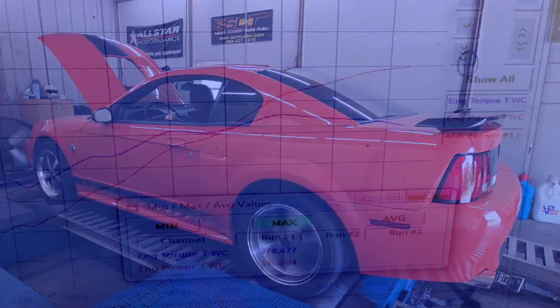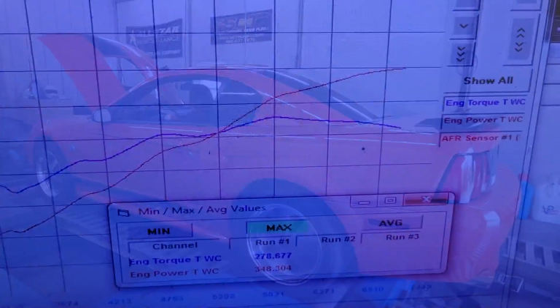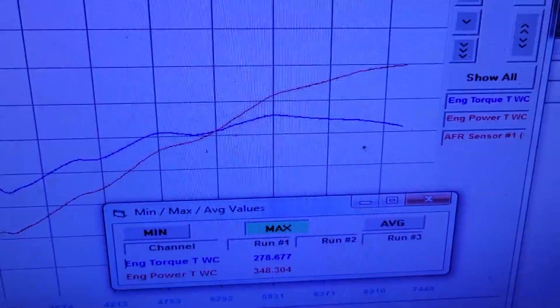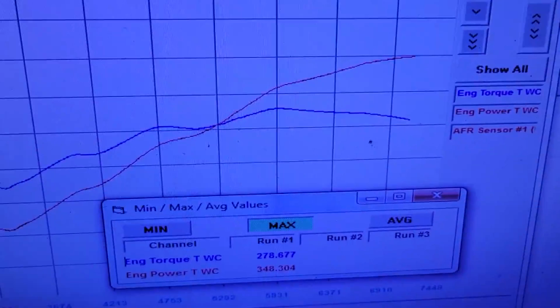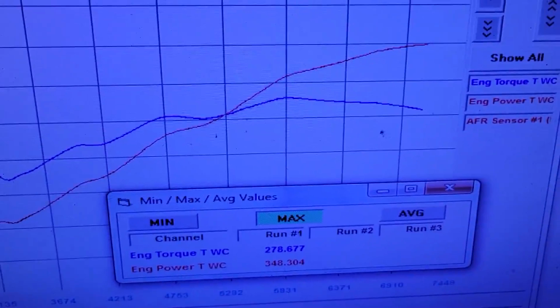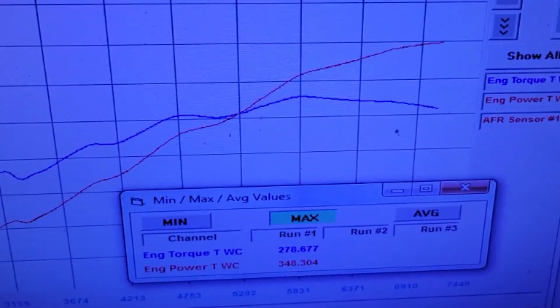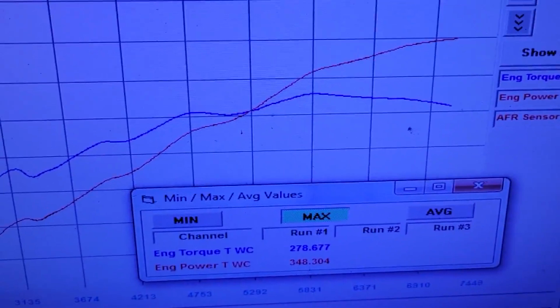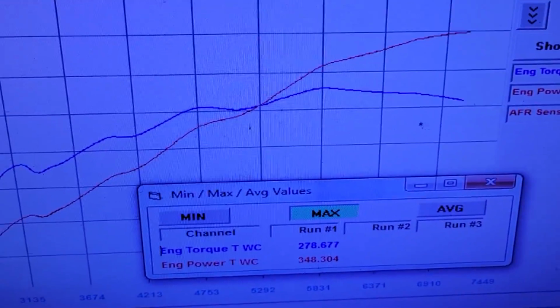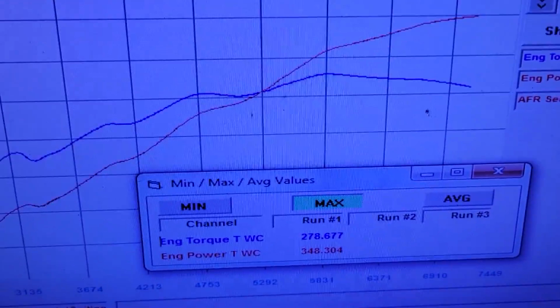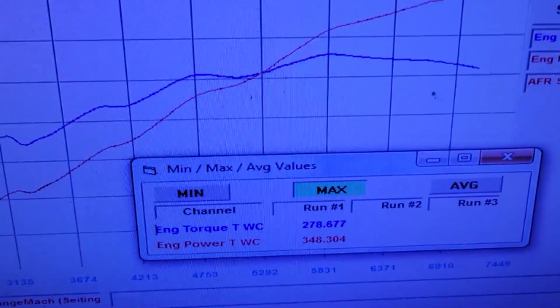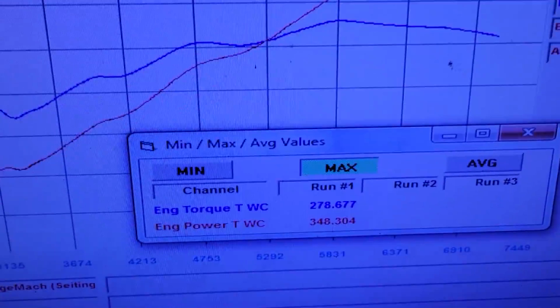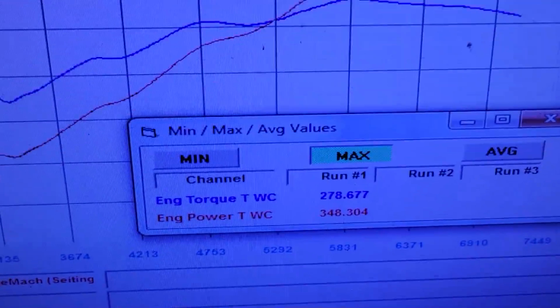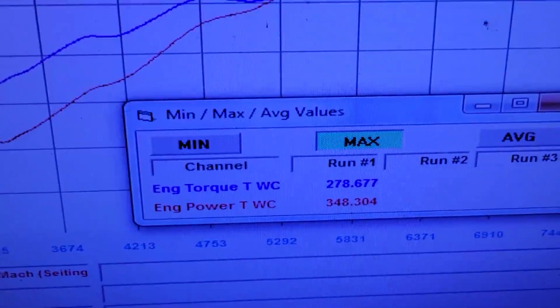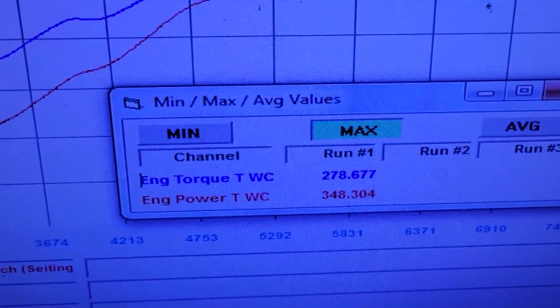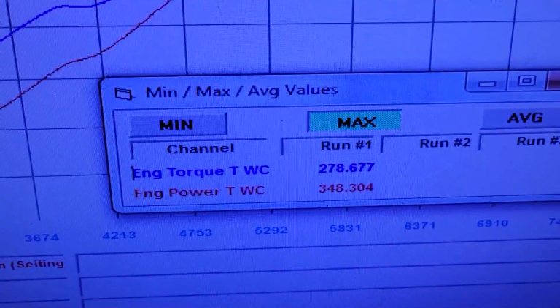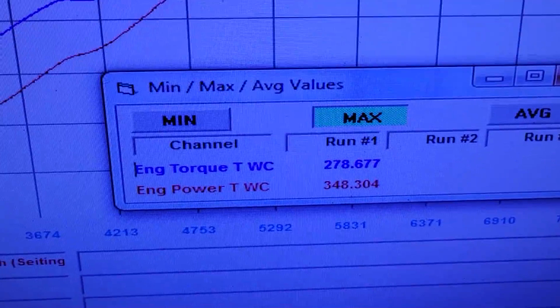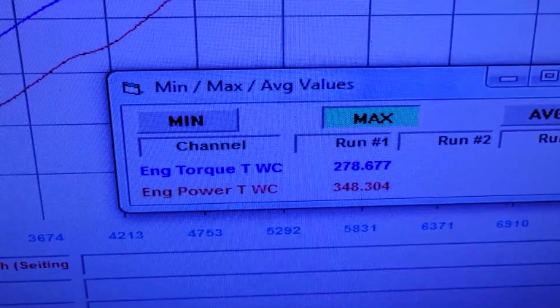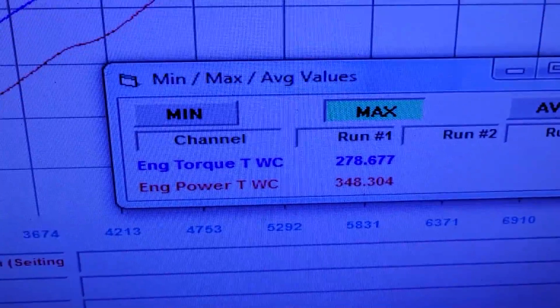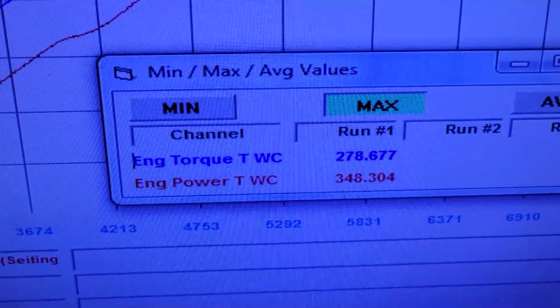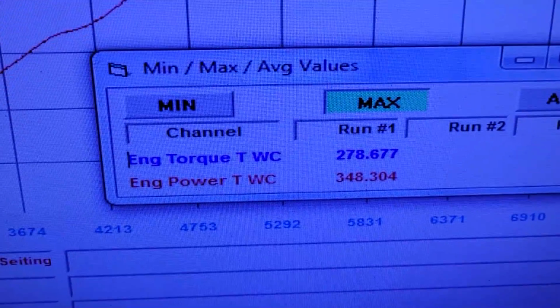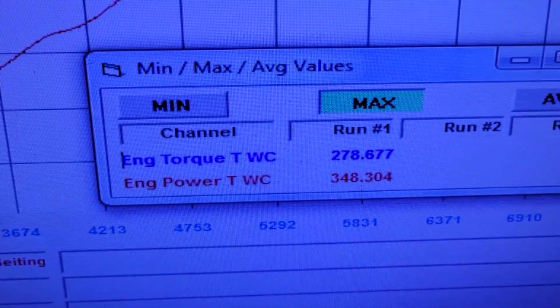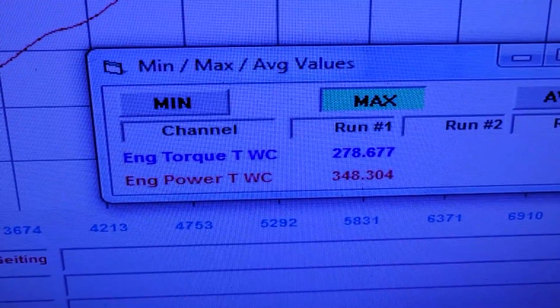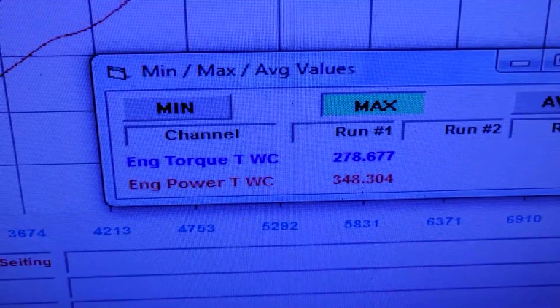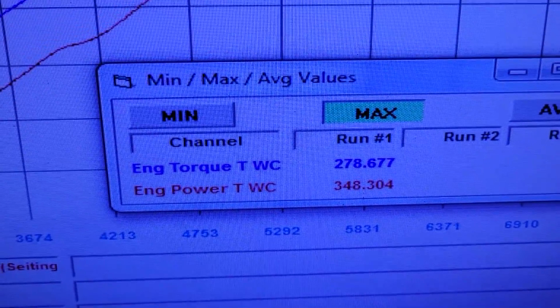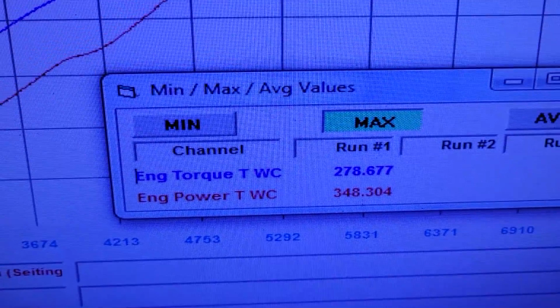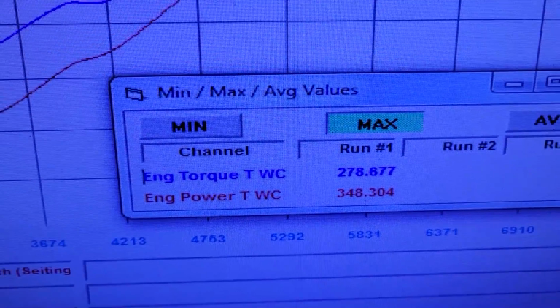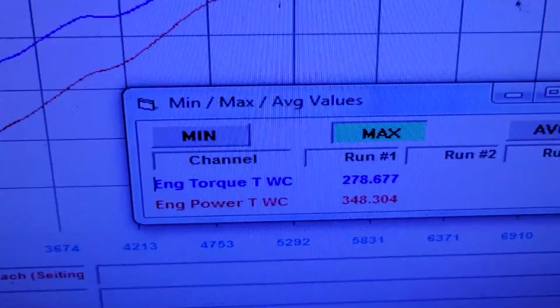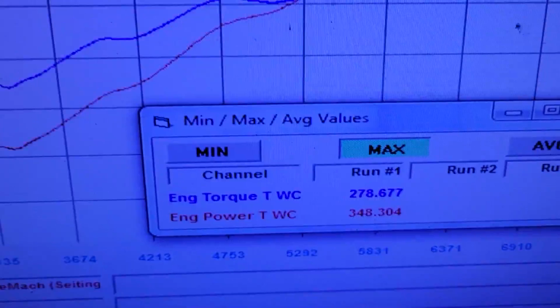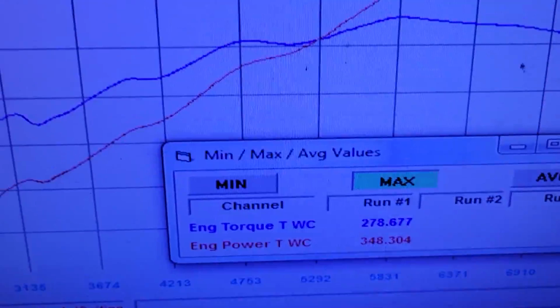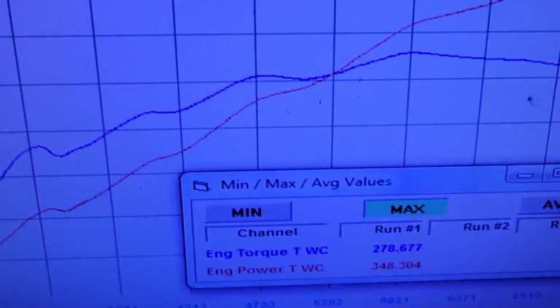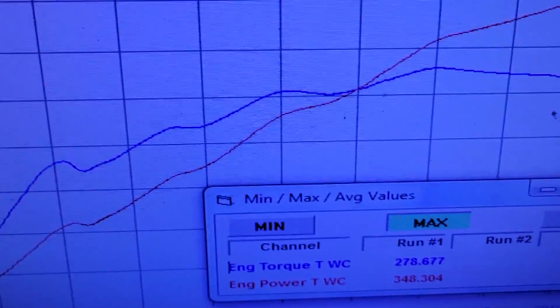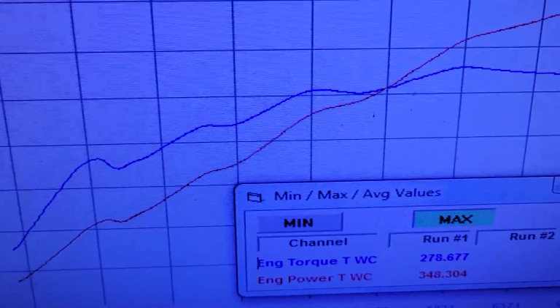Alright, so here's what the curve looks like. The numbers: it made 348 horsepower to the tire and 278 foot-pounds of torque.